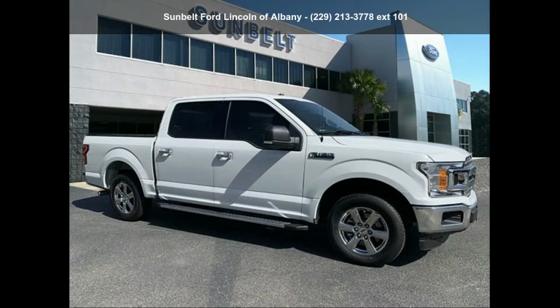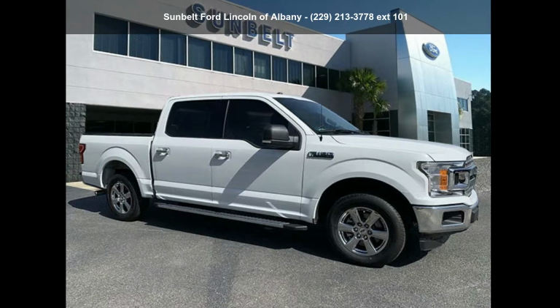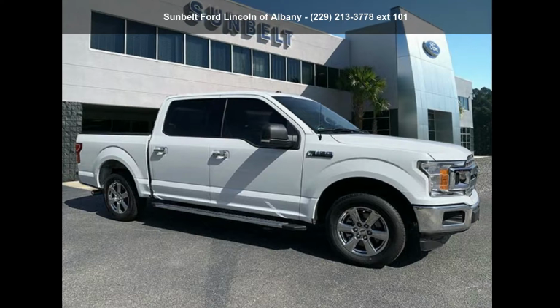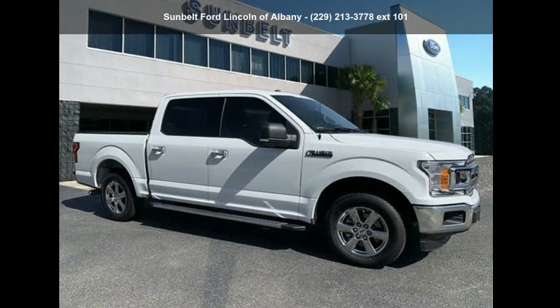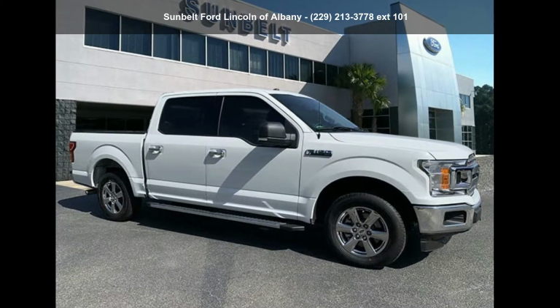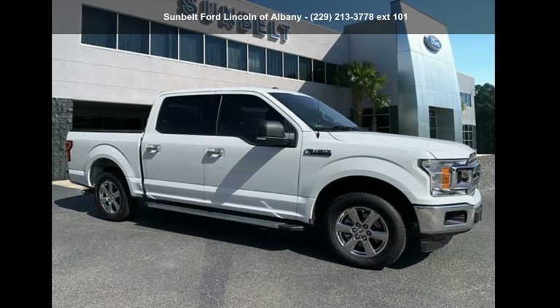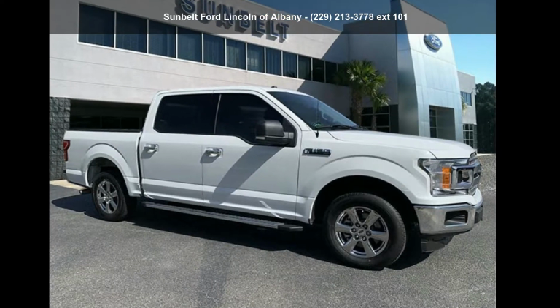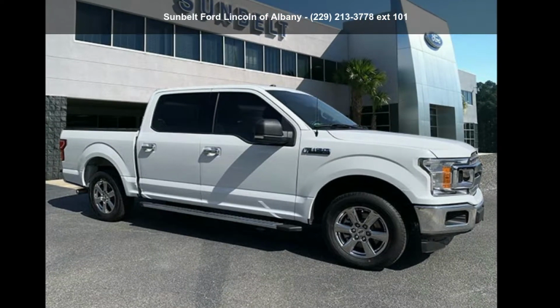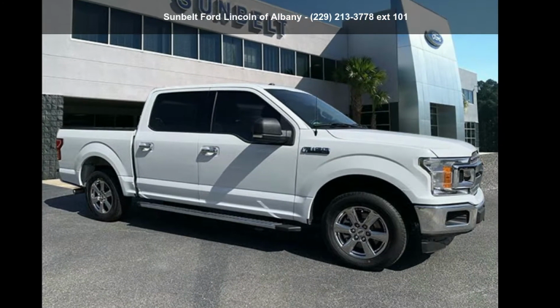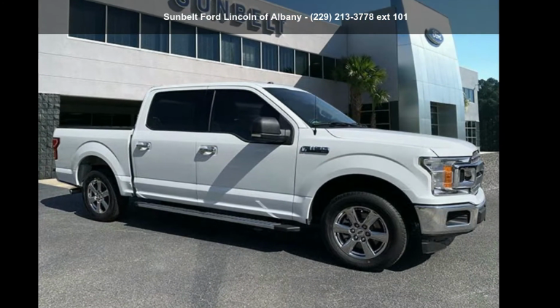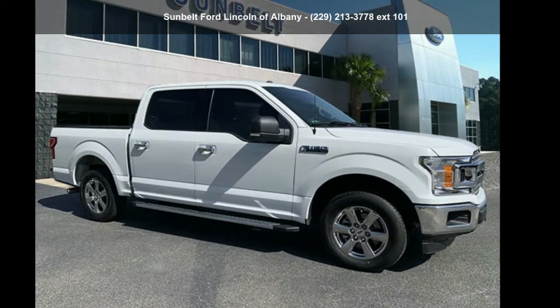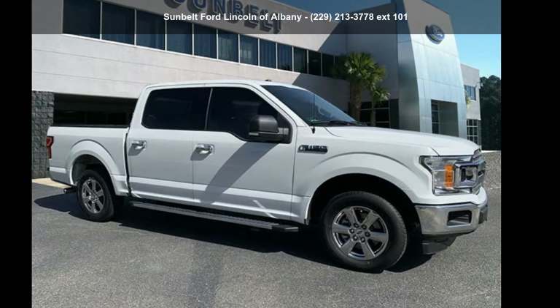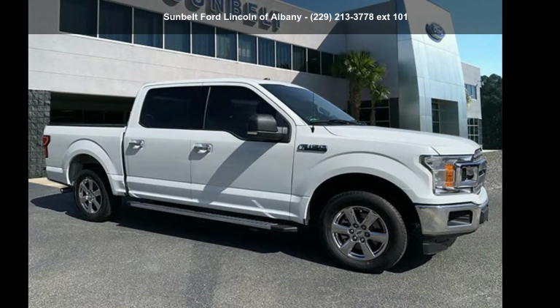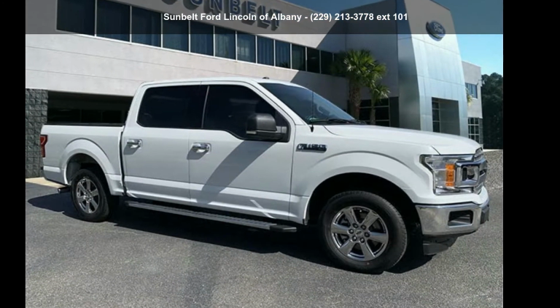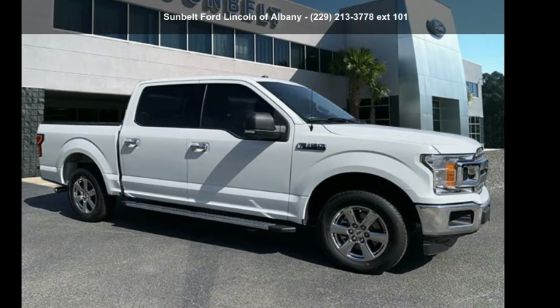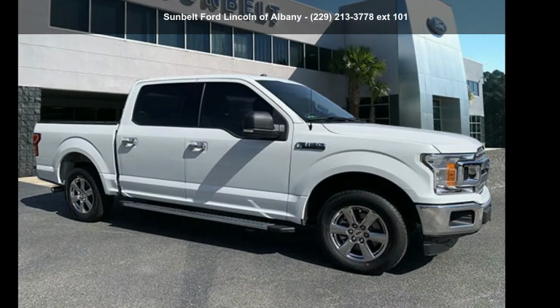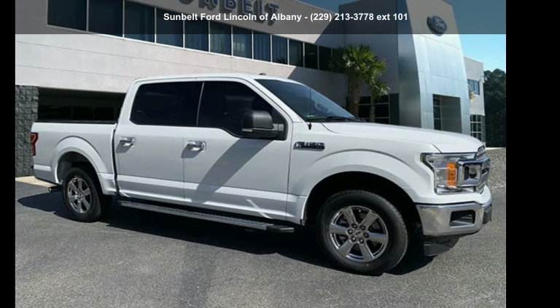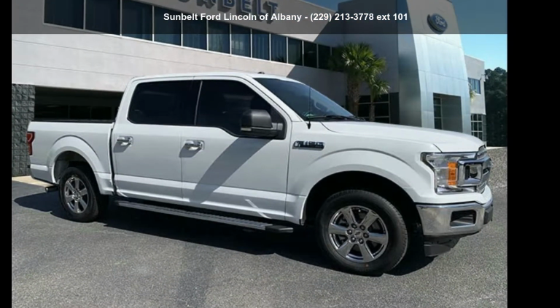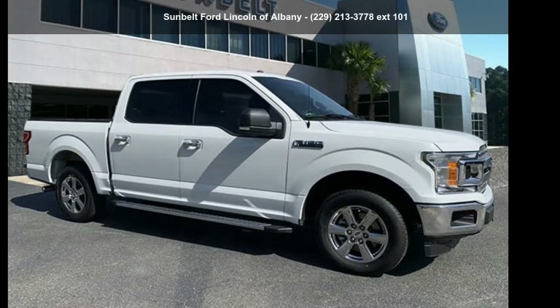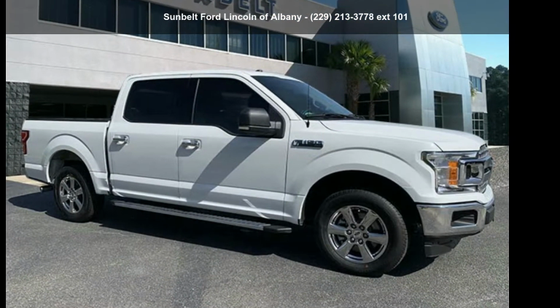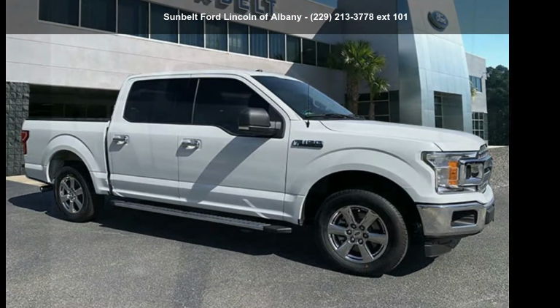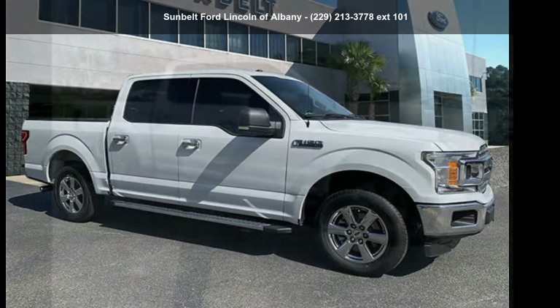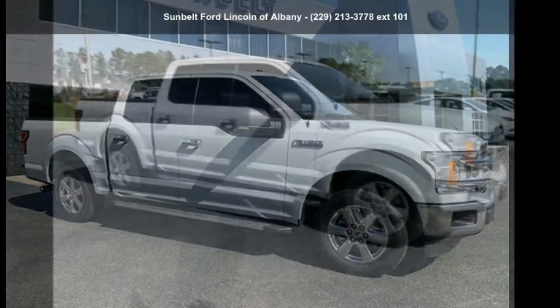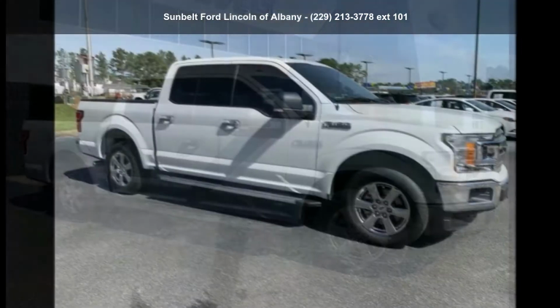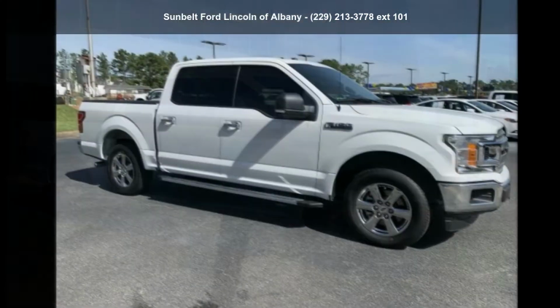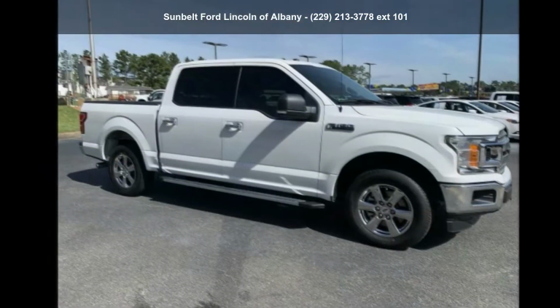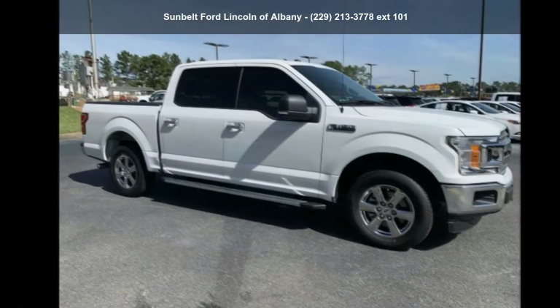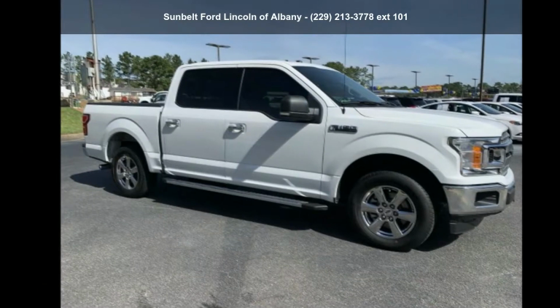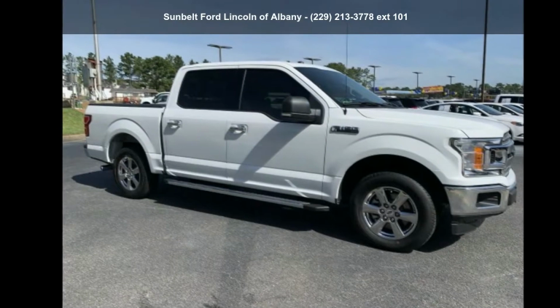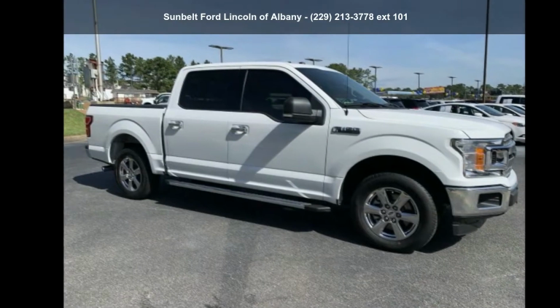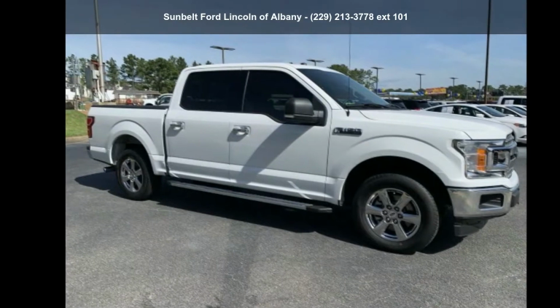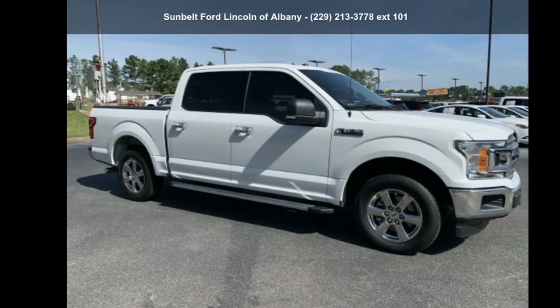Presenting the Ford 2018 F-150 XL. This may be the set of wheels you've been looking for.